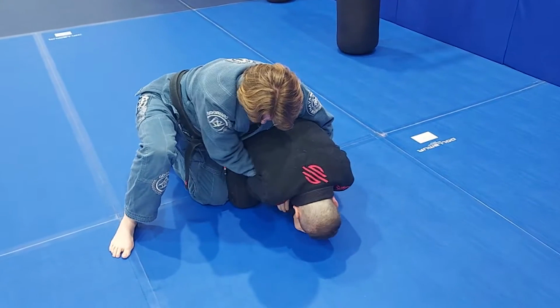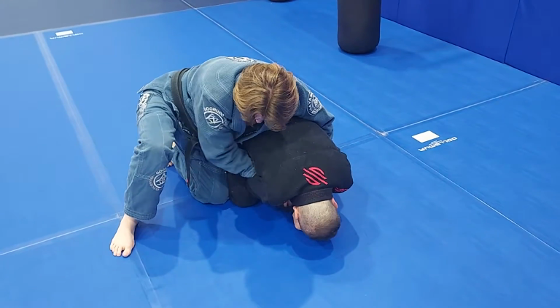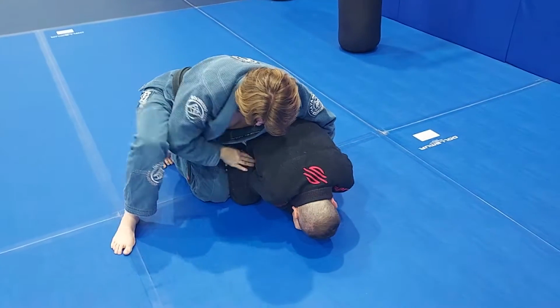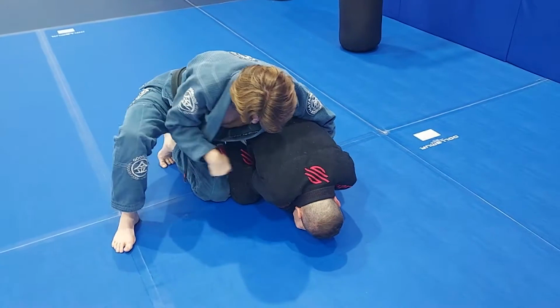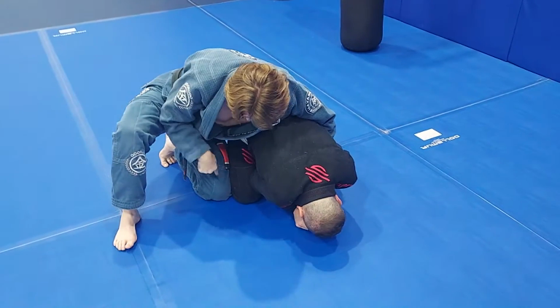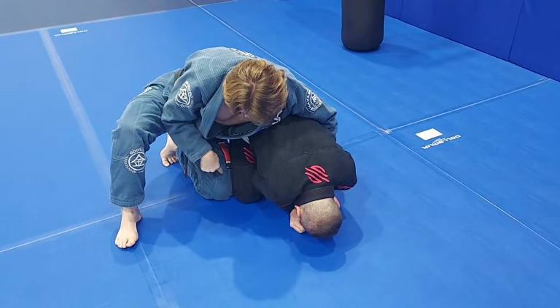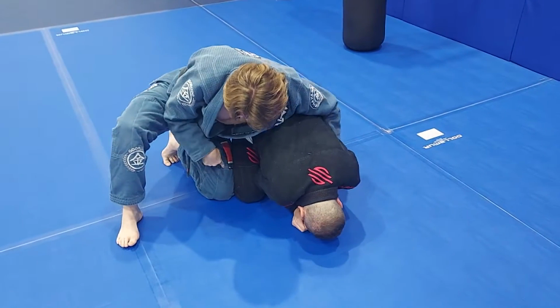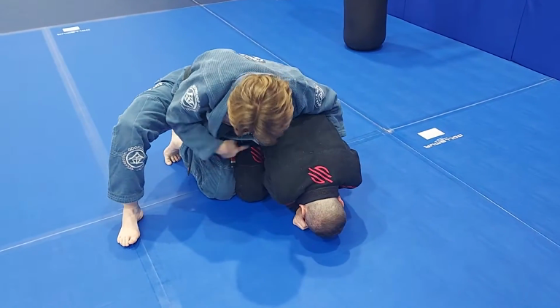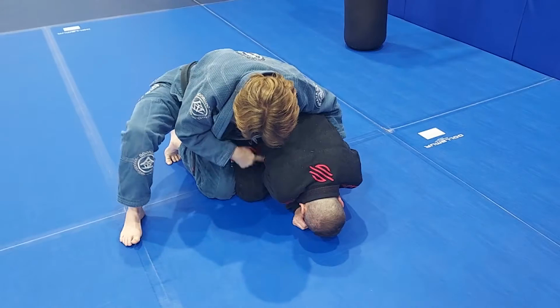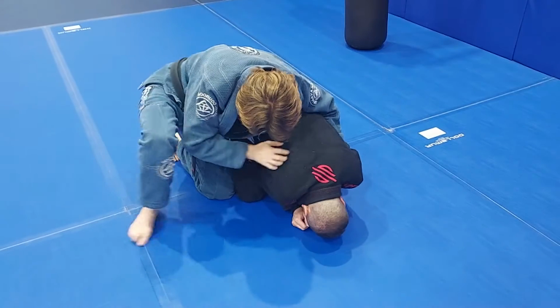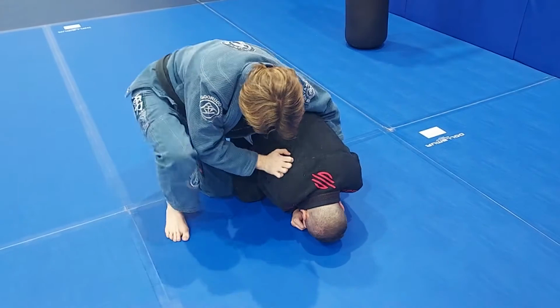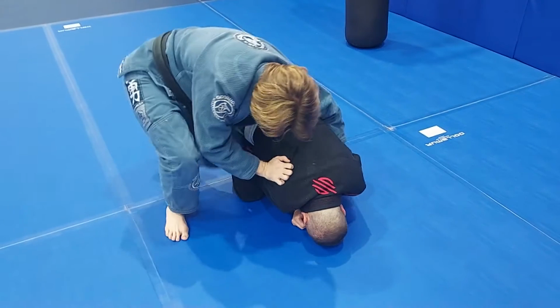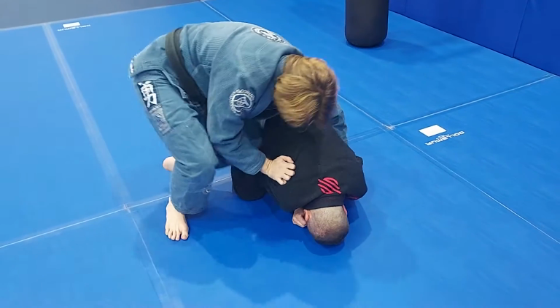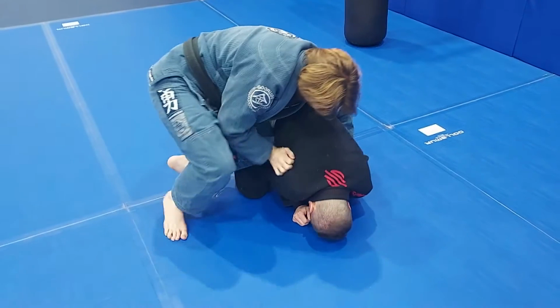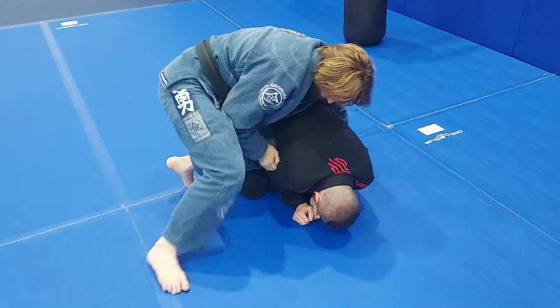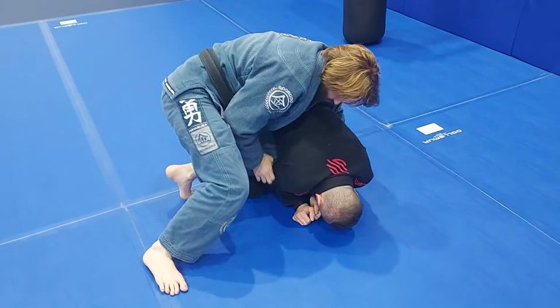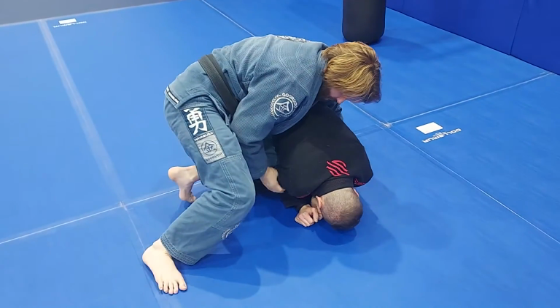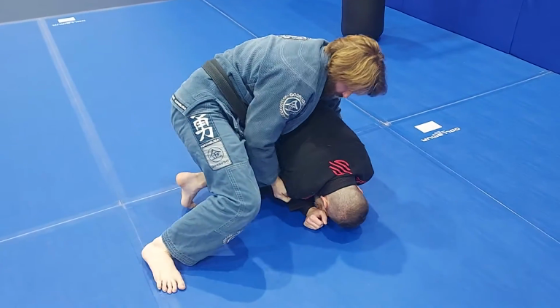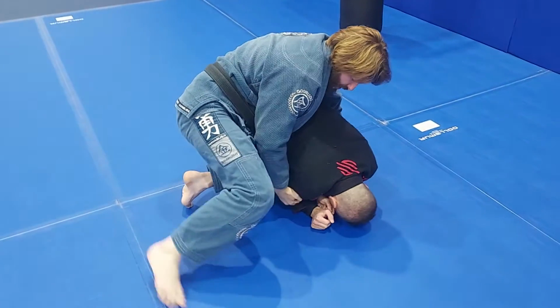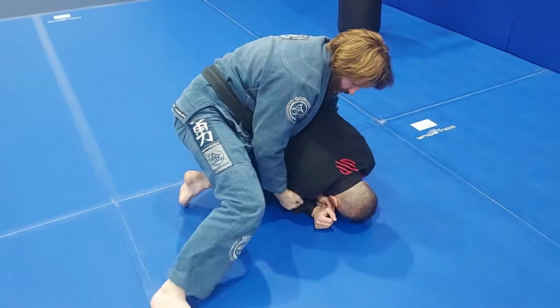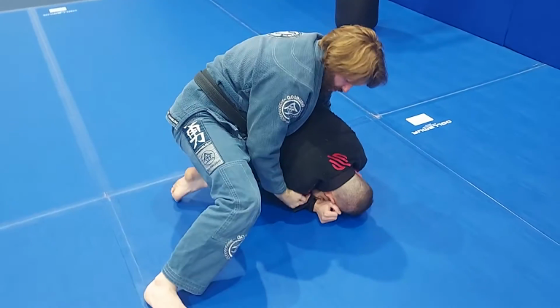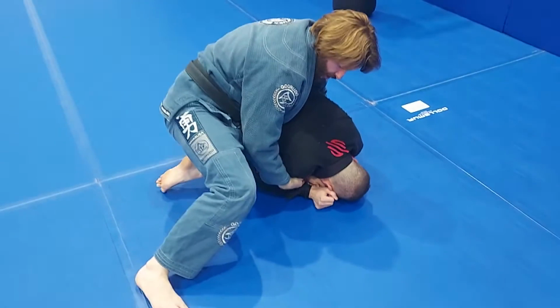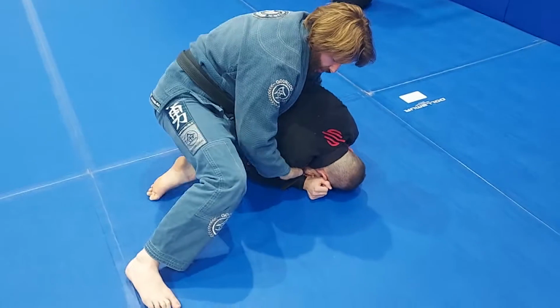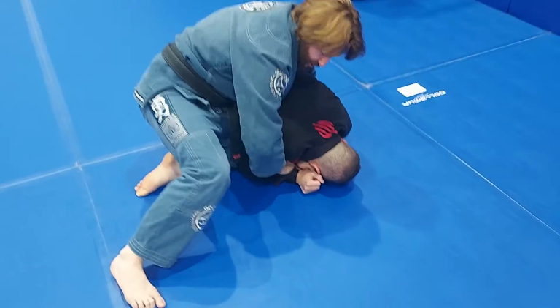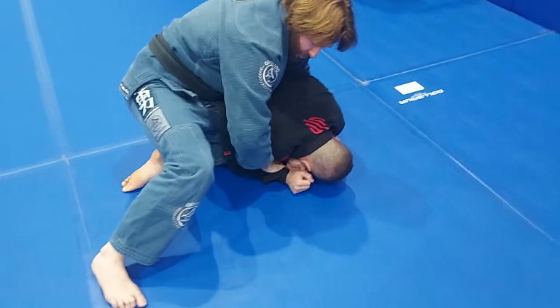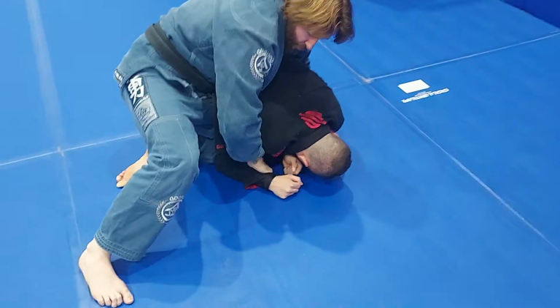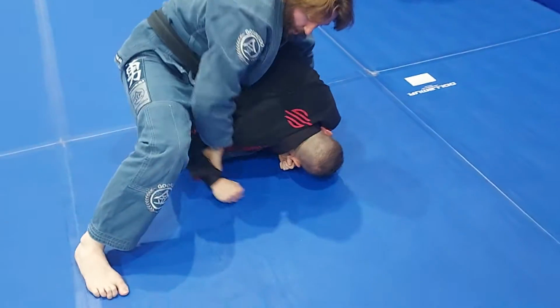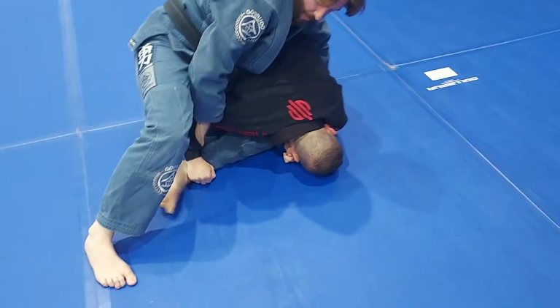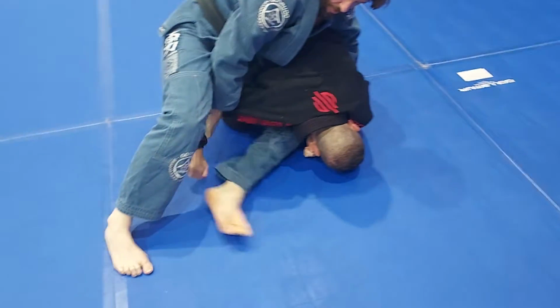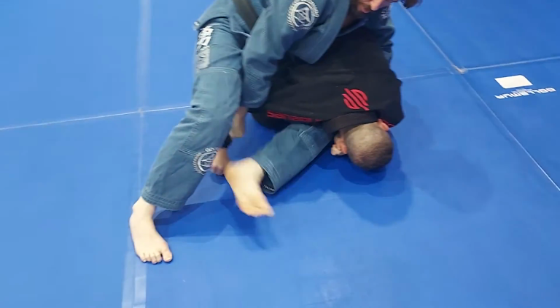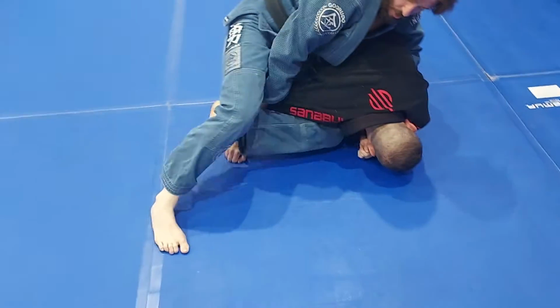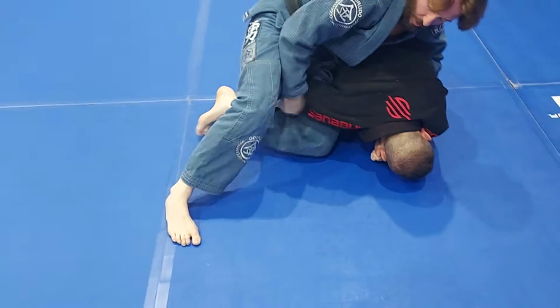I'm going to bring my backside knee right here, I'm going to drive right in, reaching through, grab, hook.